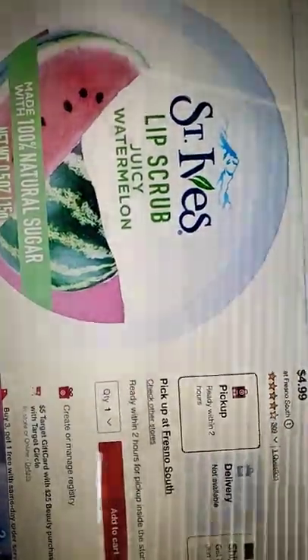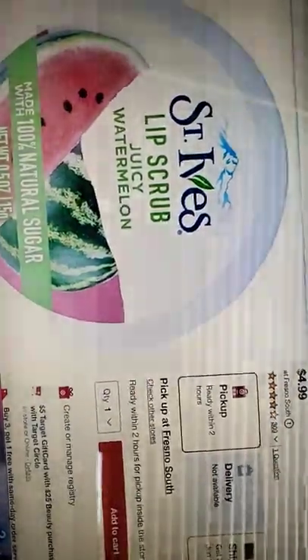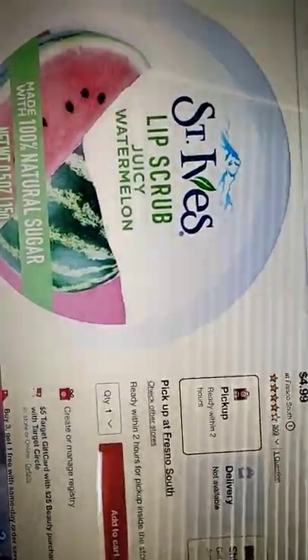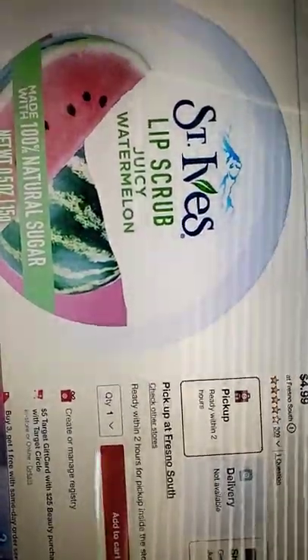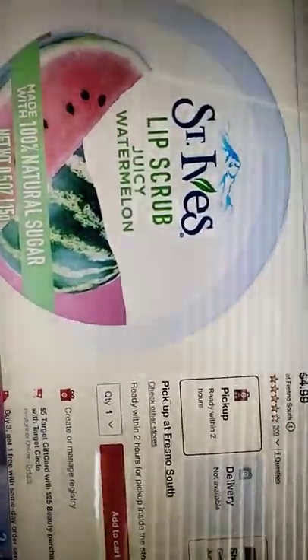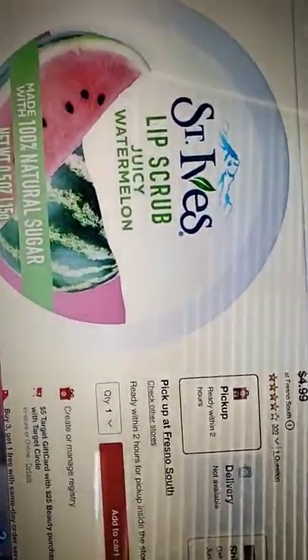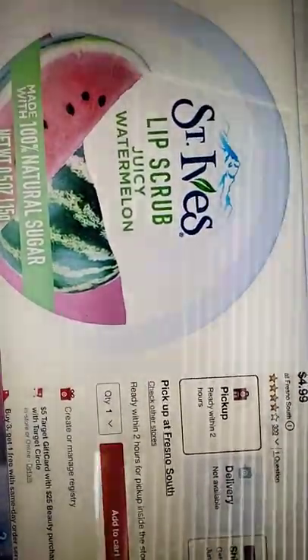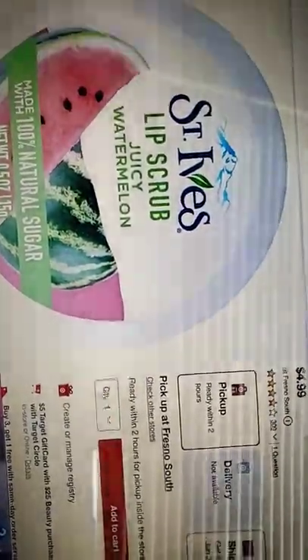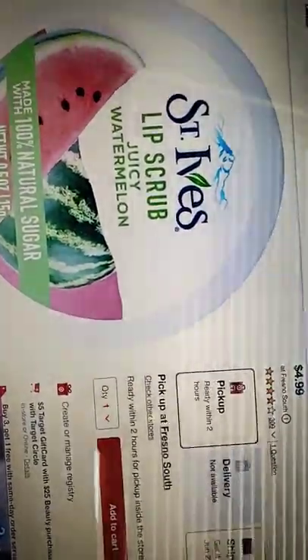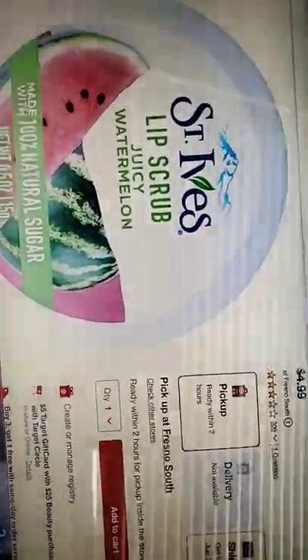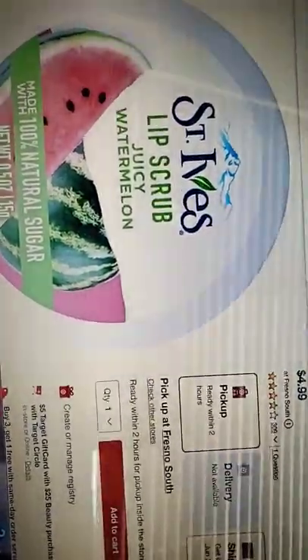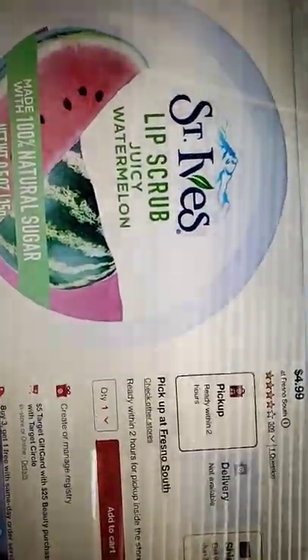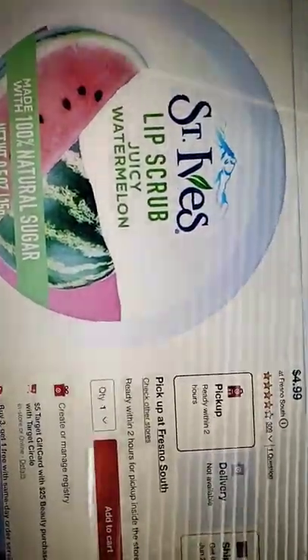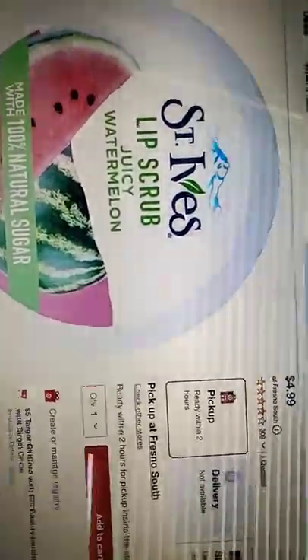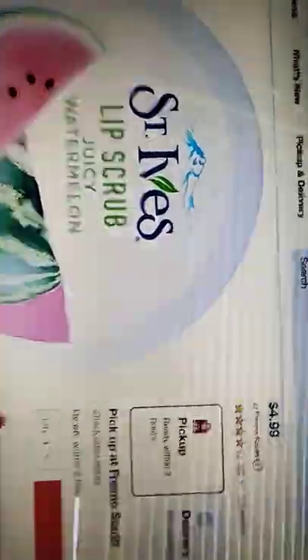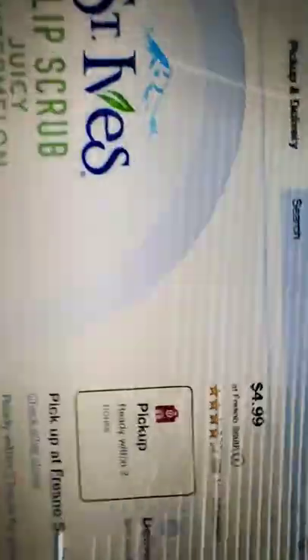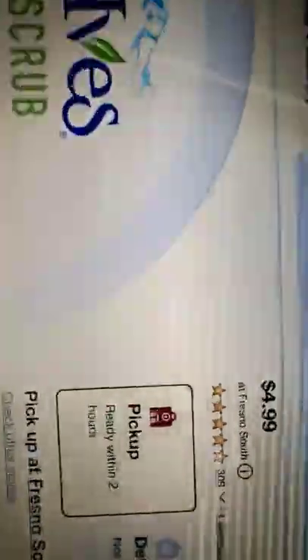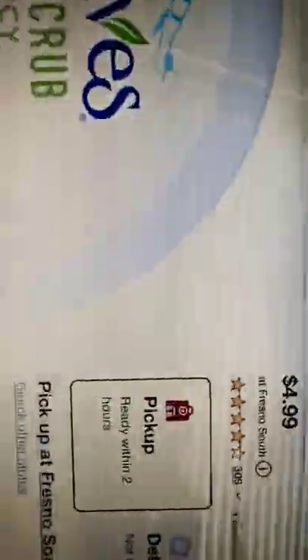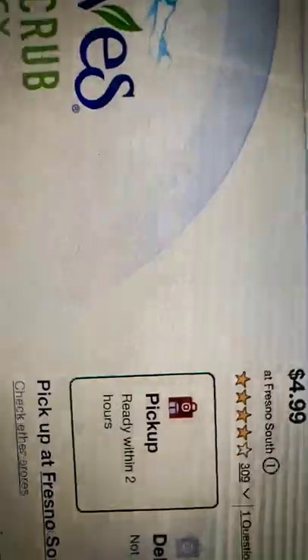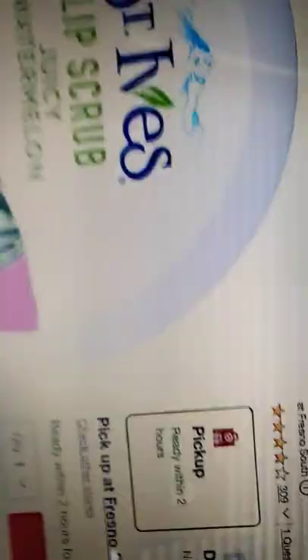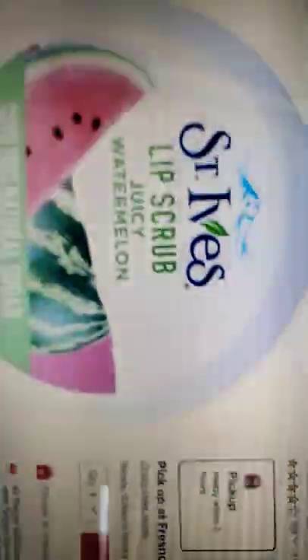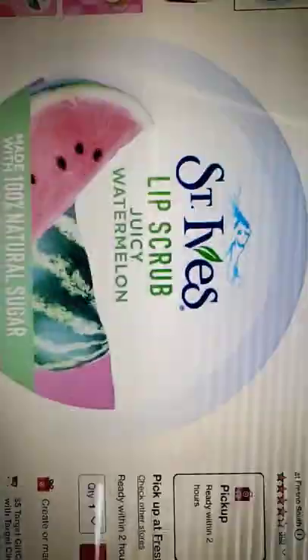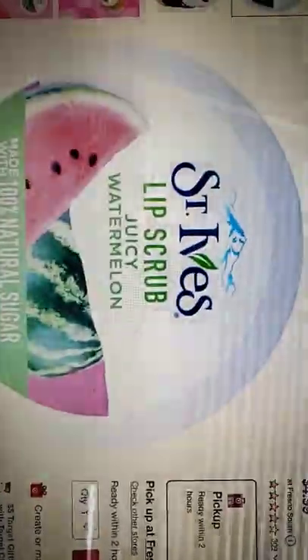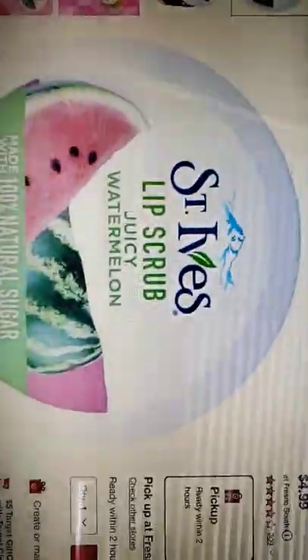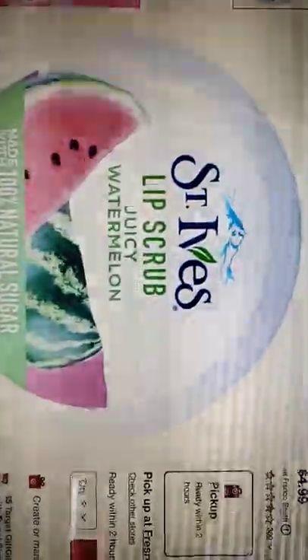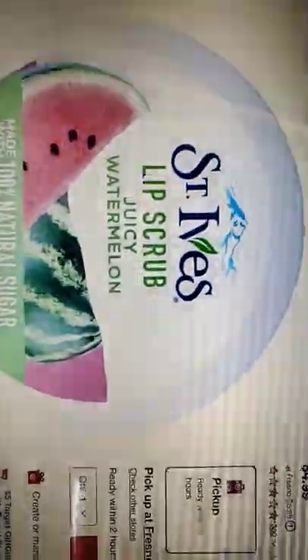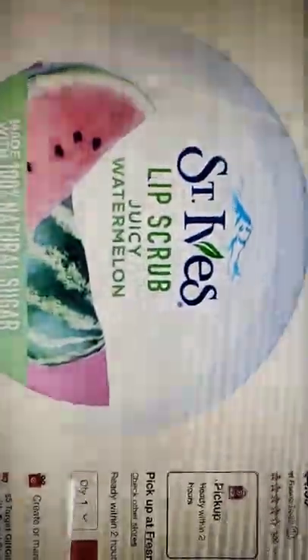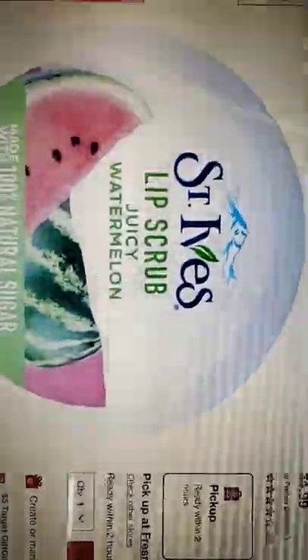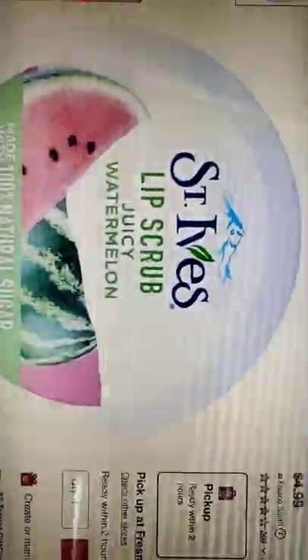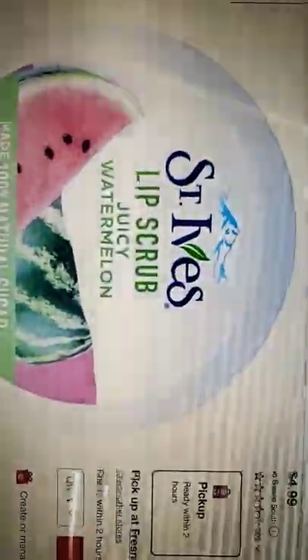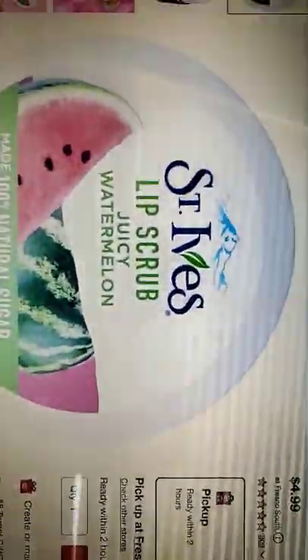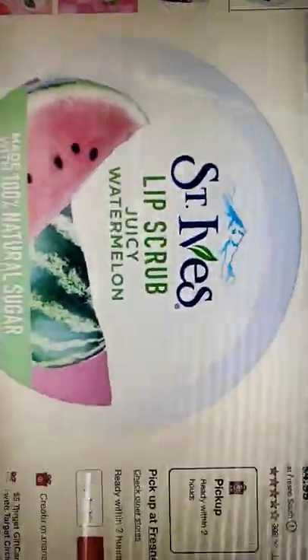Next, I only use this once. It's only $4.99 and it's a St. Ives lip scrub.